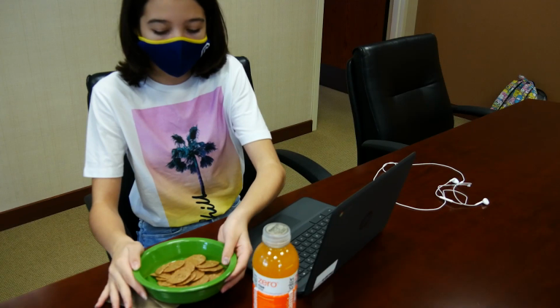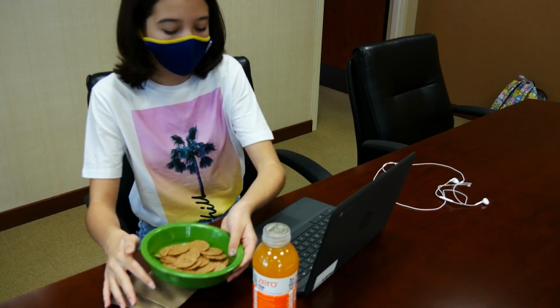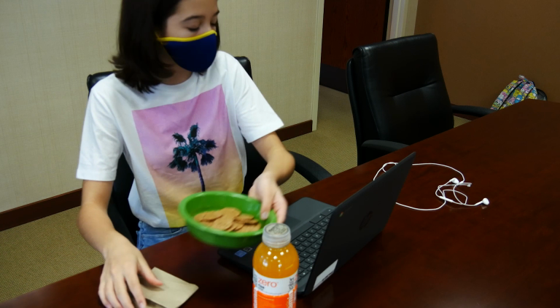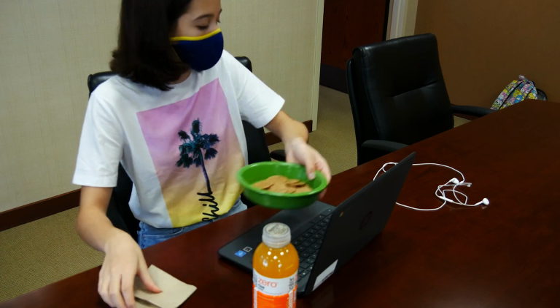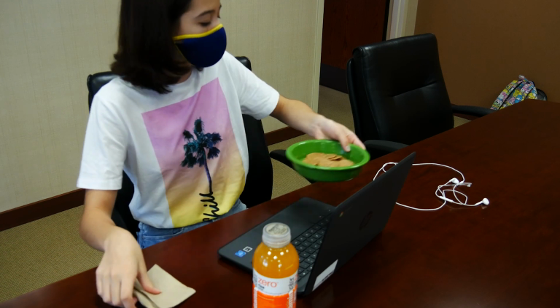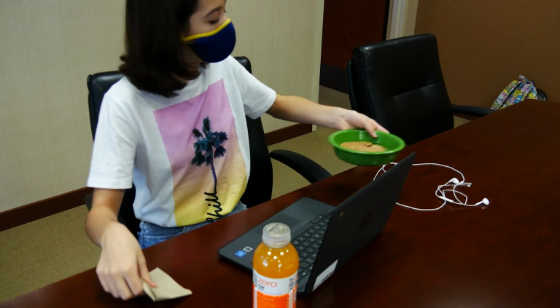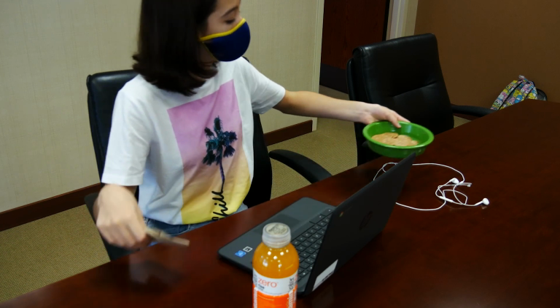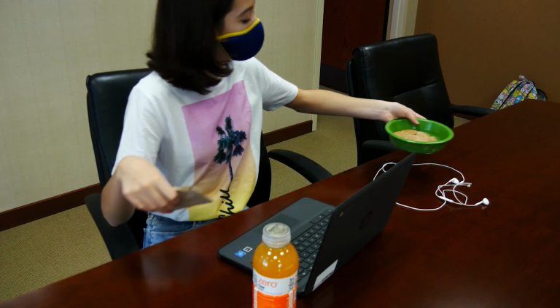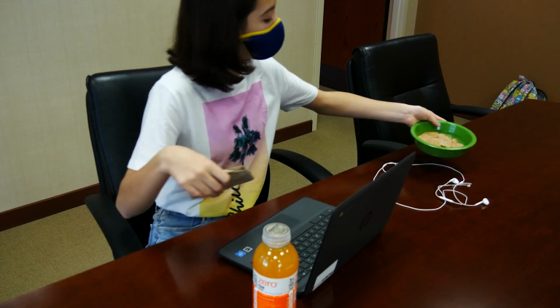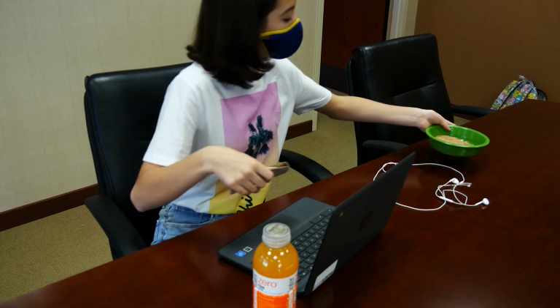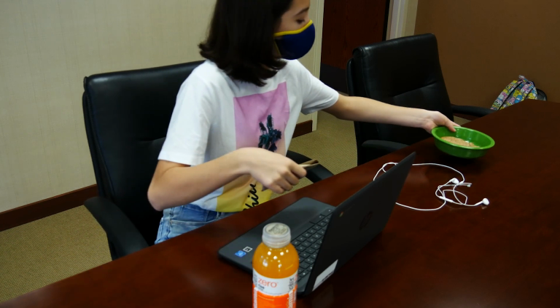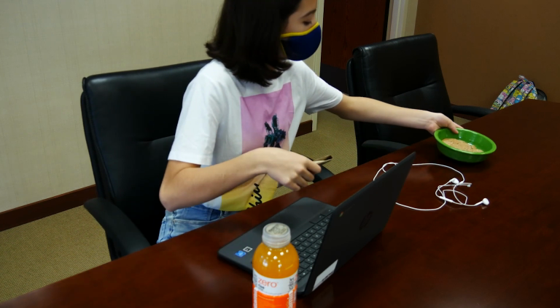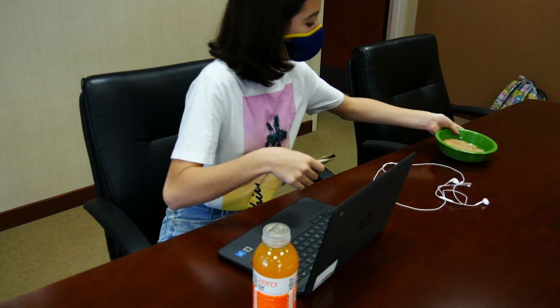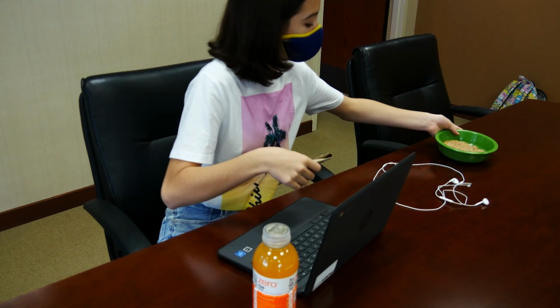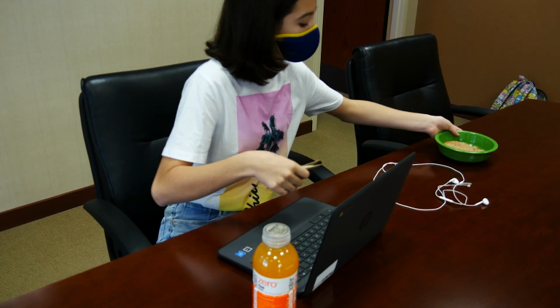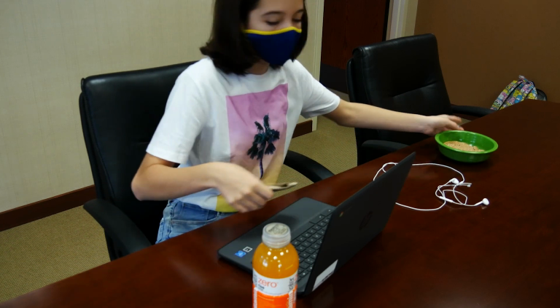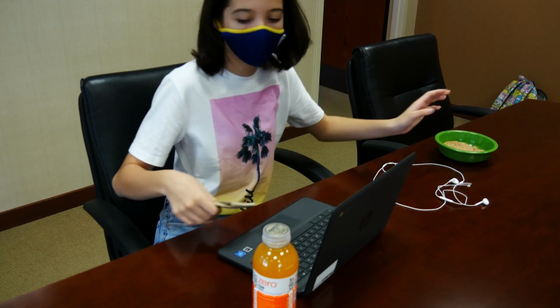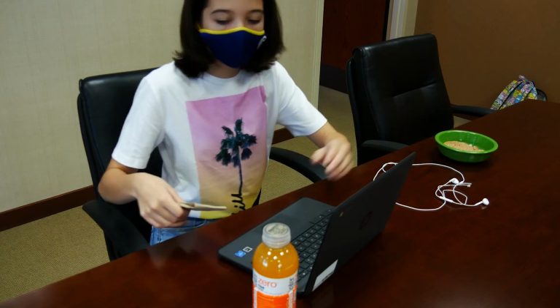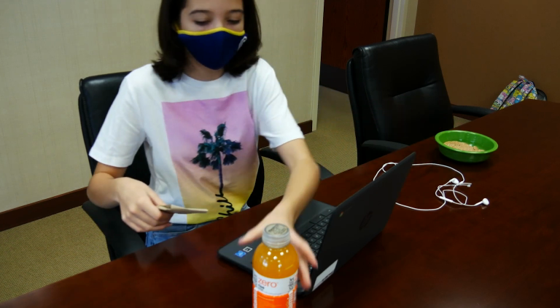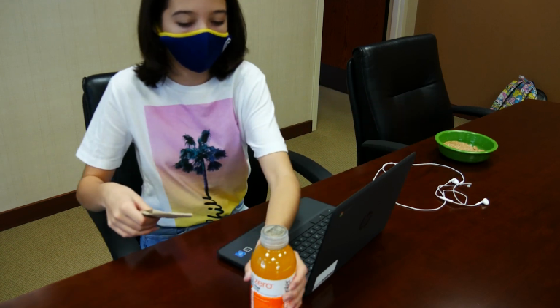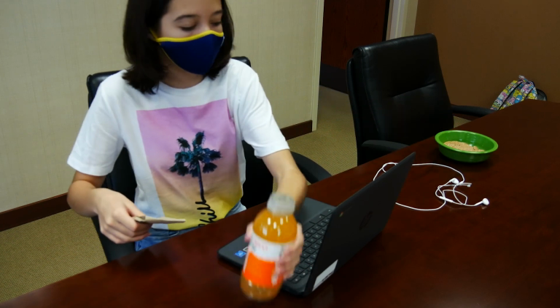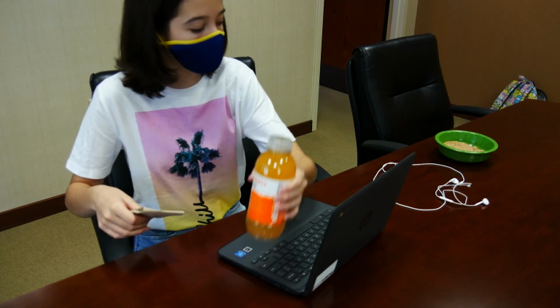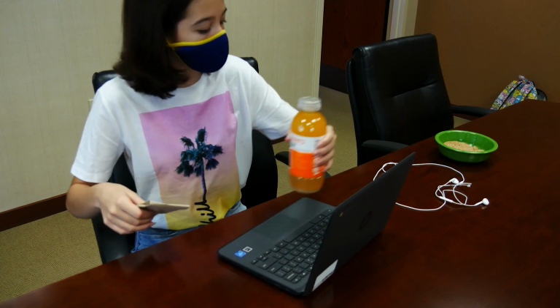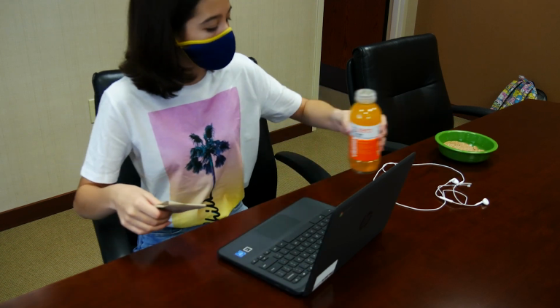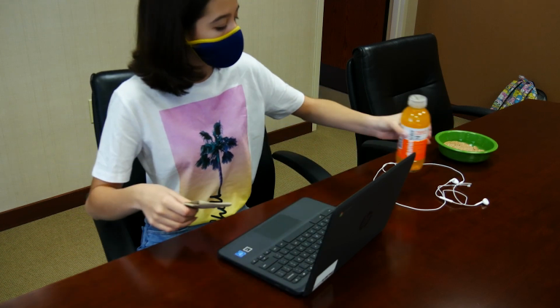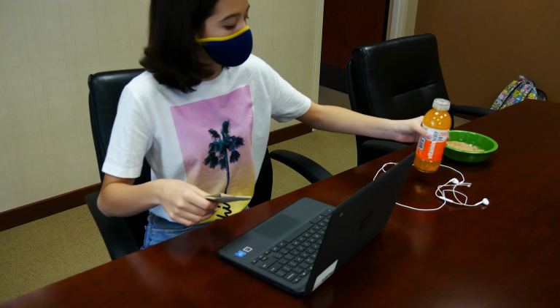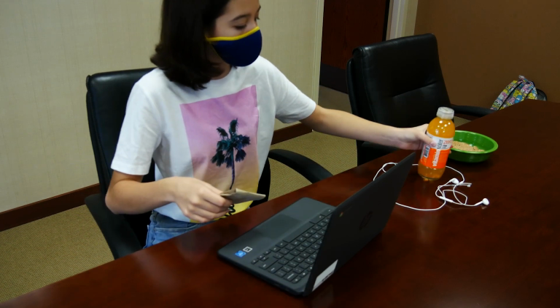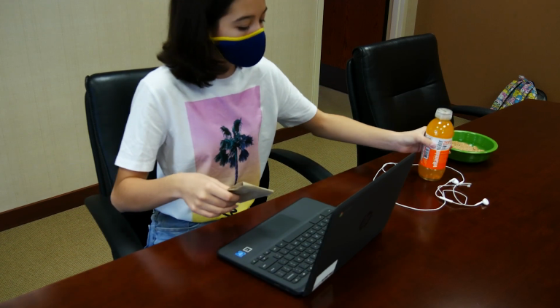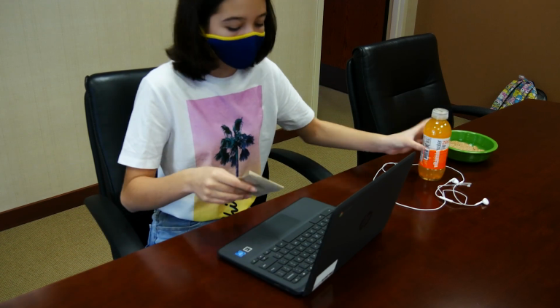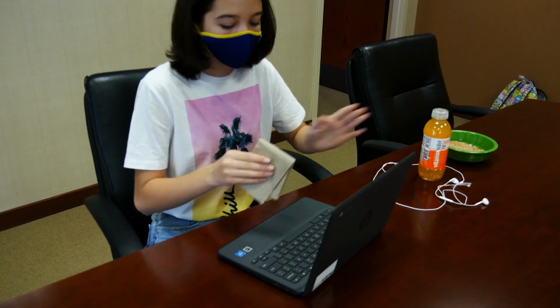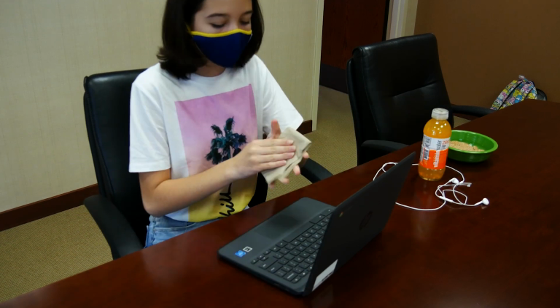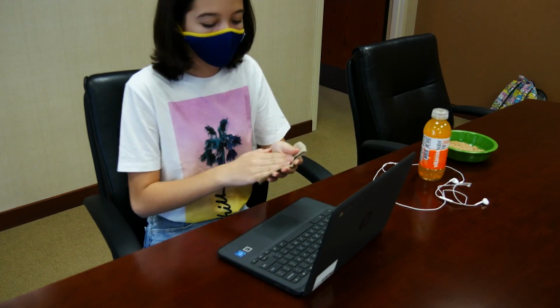Always make sure you don't eat or drink near your Chromebook, and also make sure your hands are clean before using.